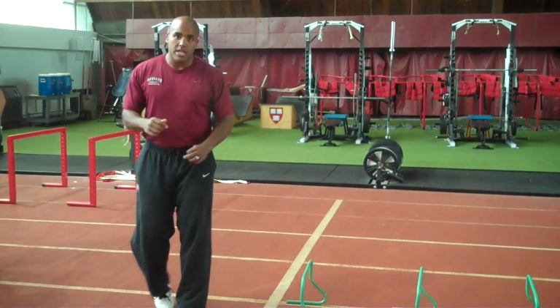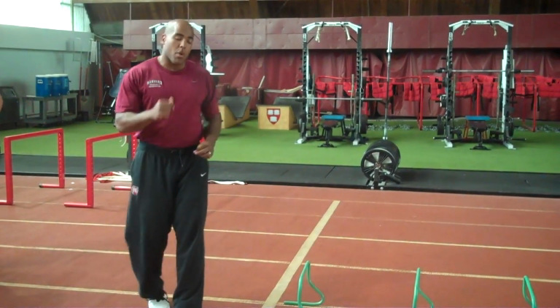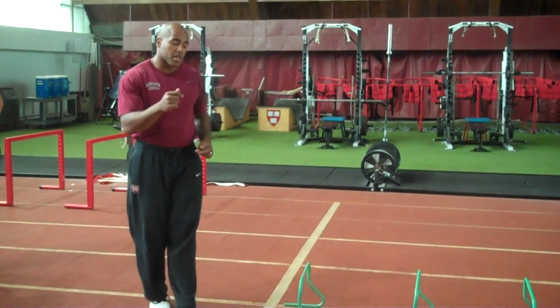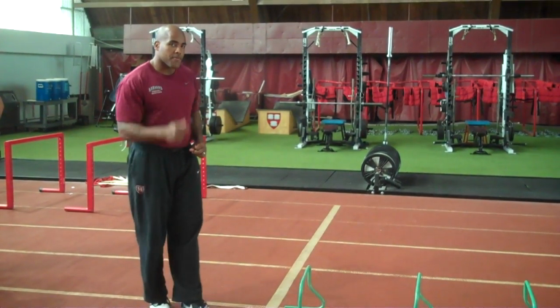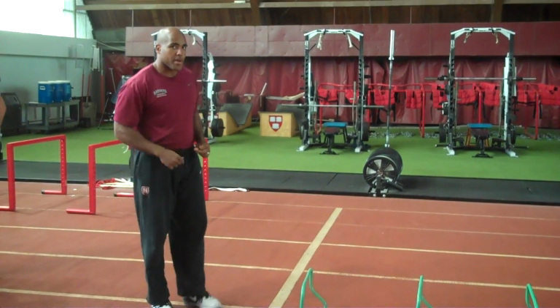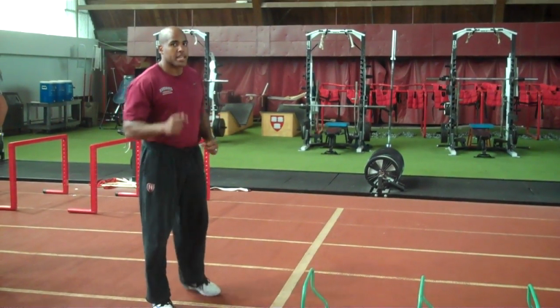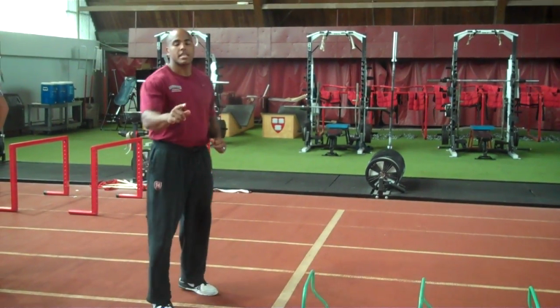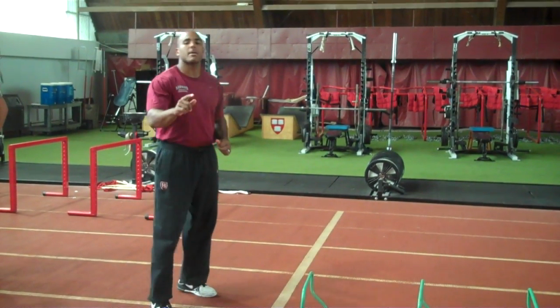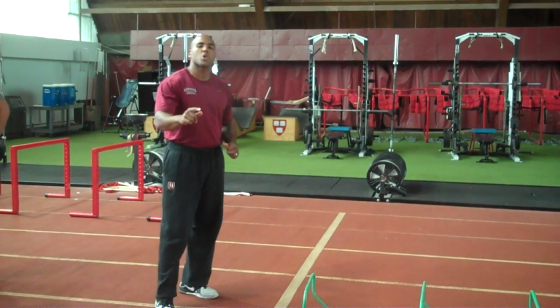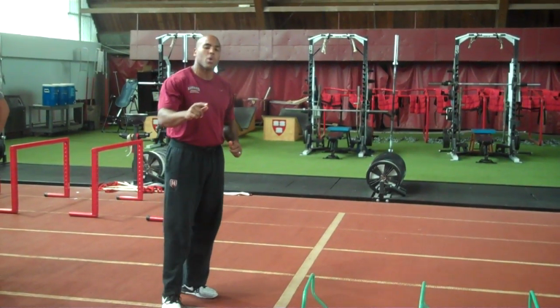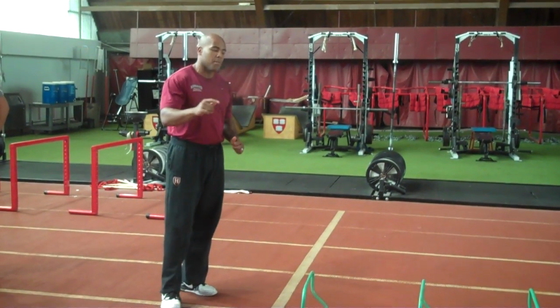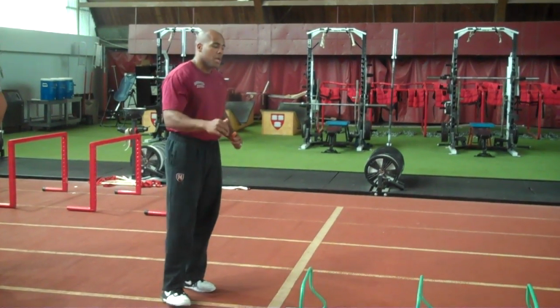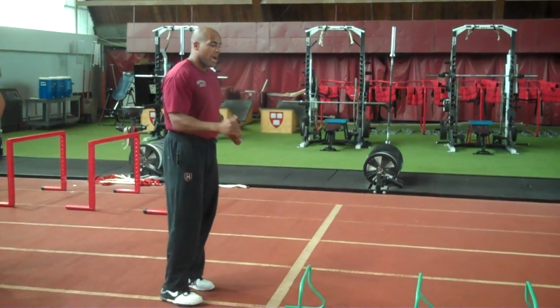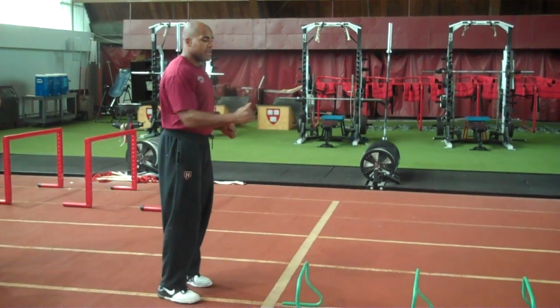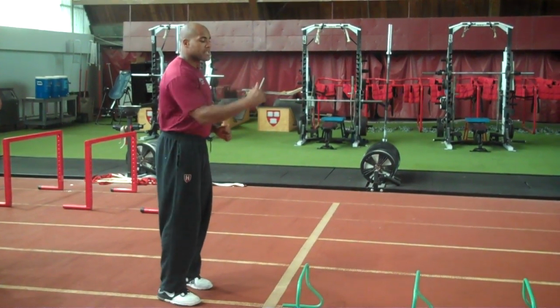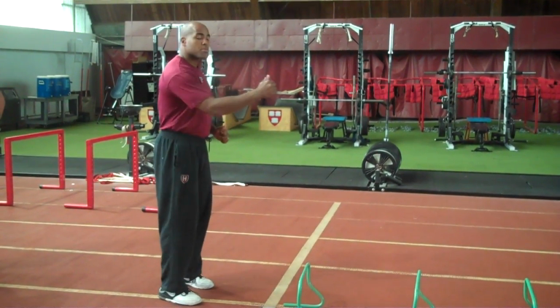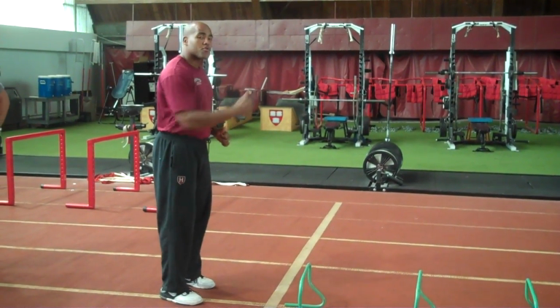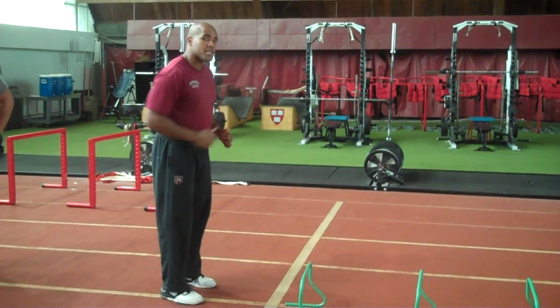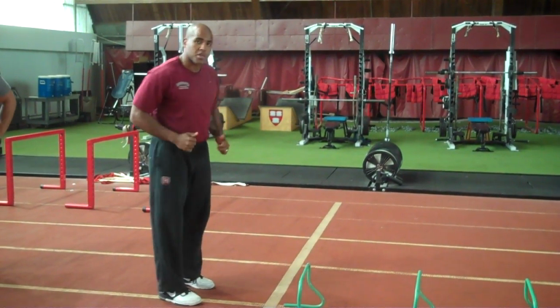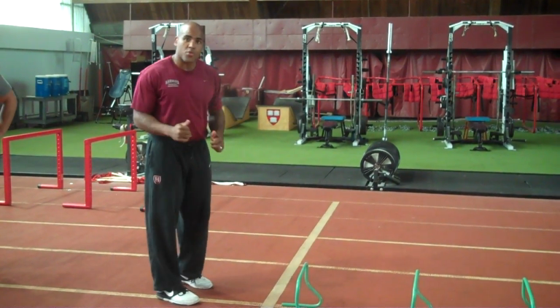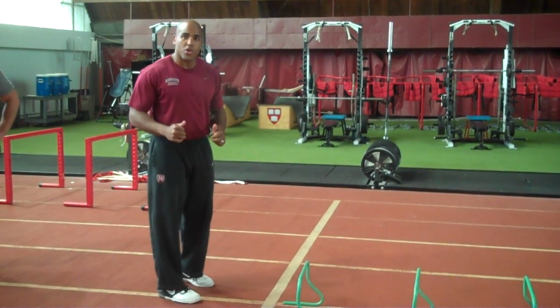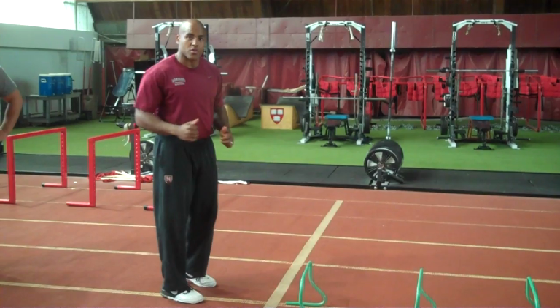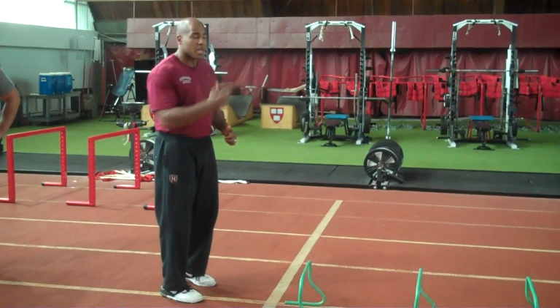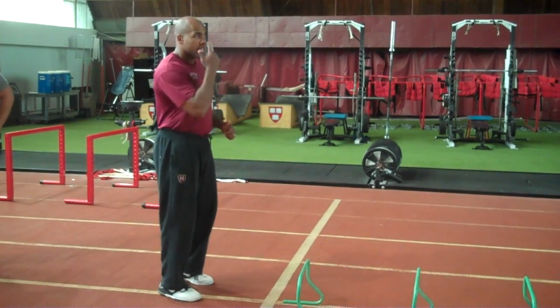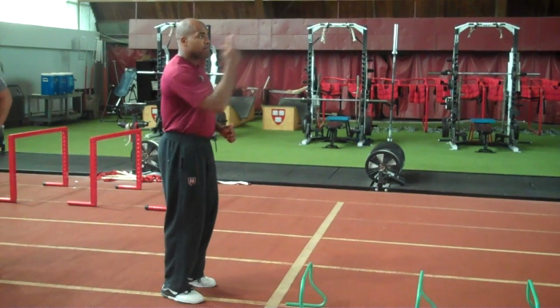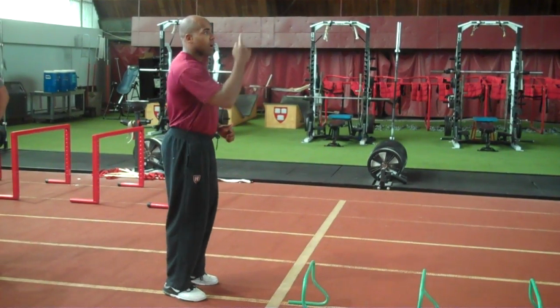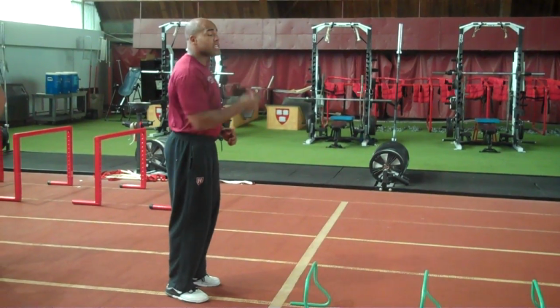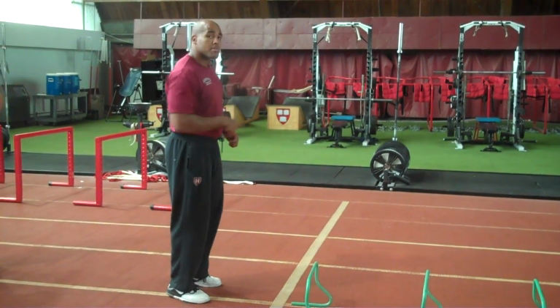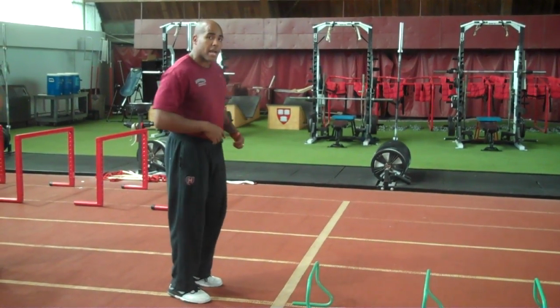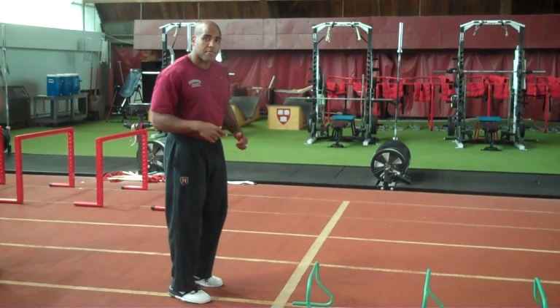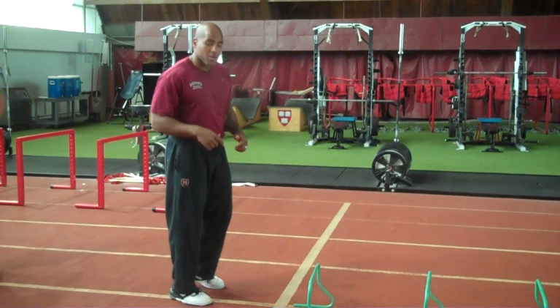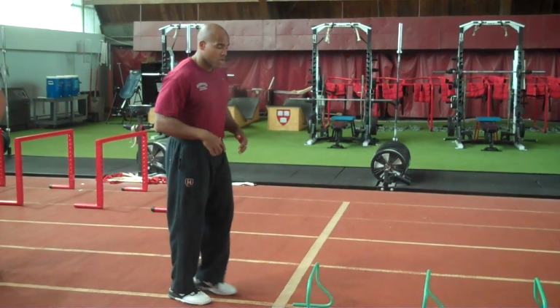So what we're looking for again is knee up, toe up. That smooth transition through the hurdles, keeping our eyes up downfield.